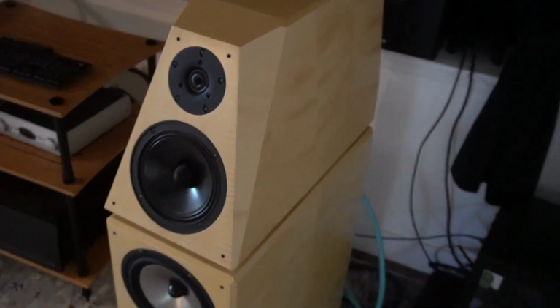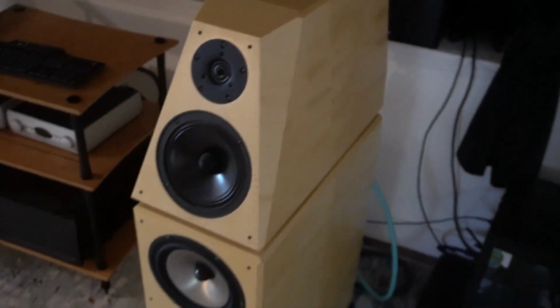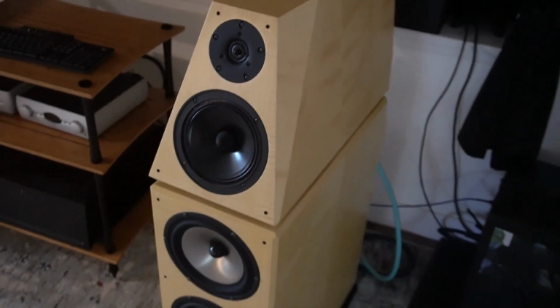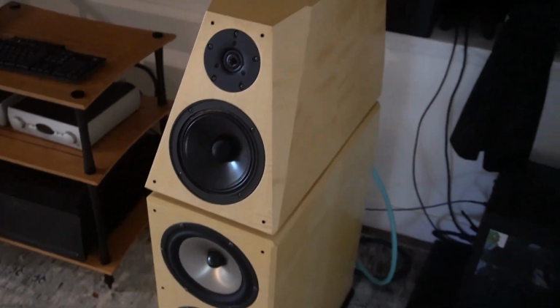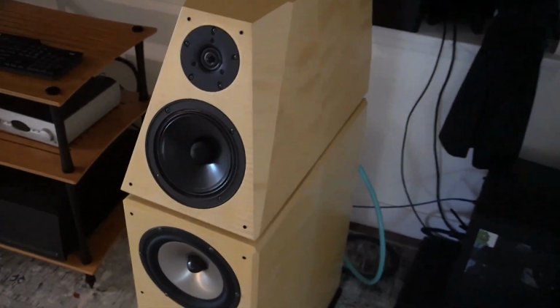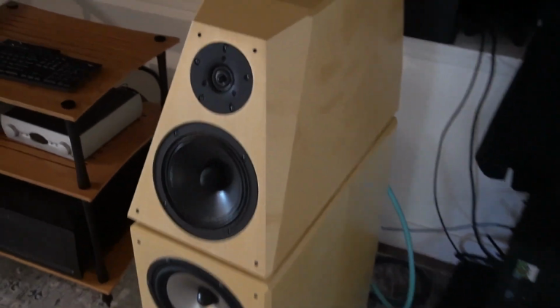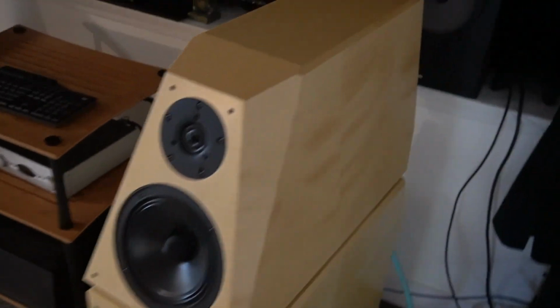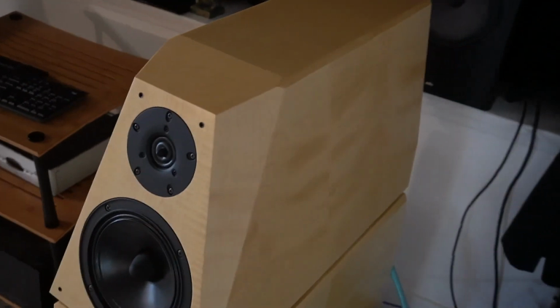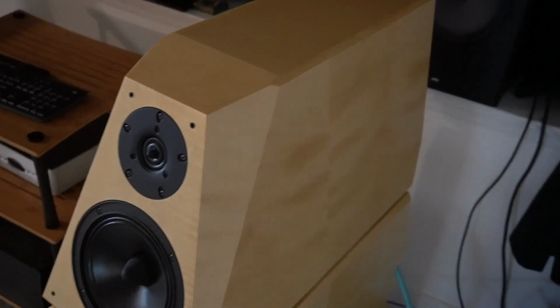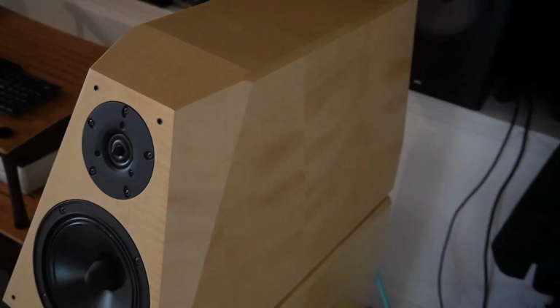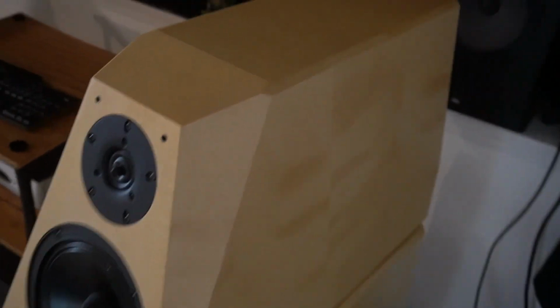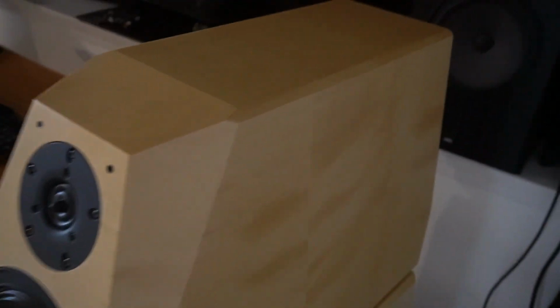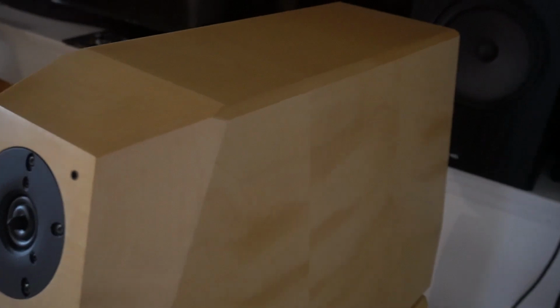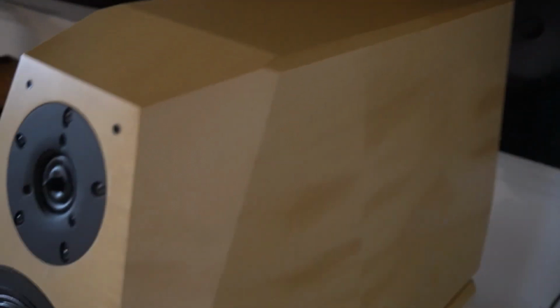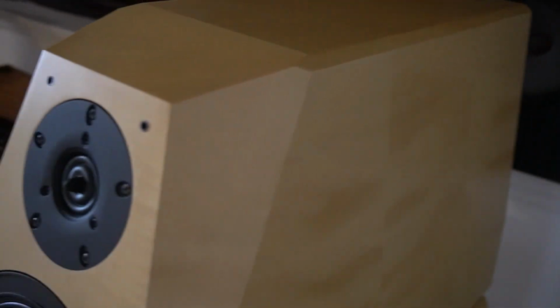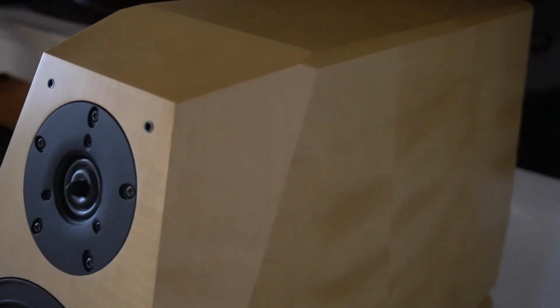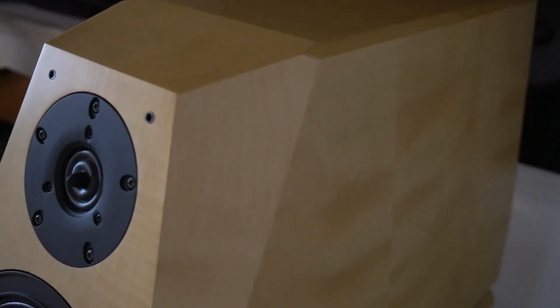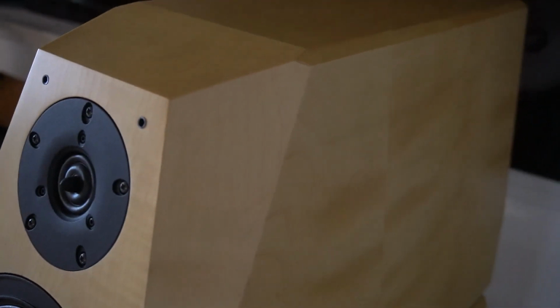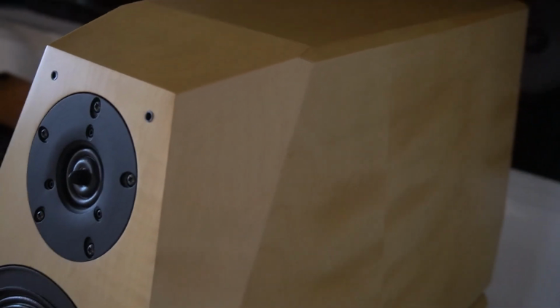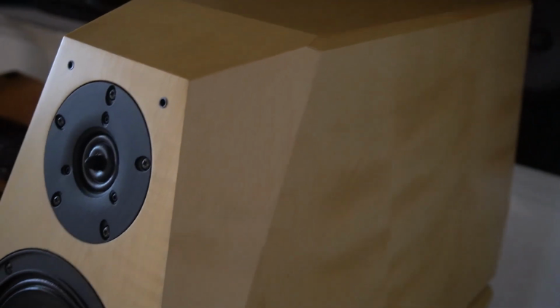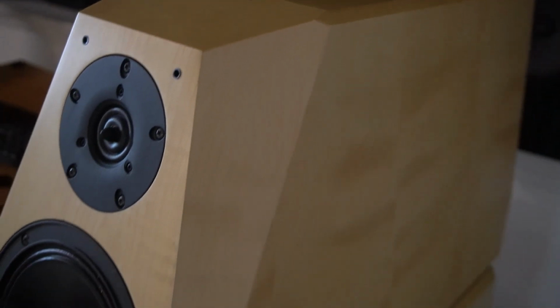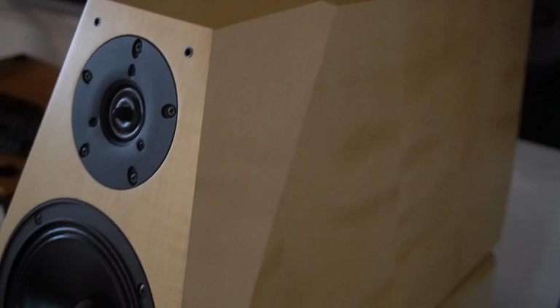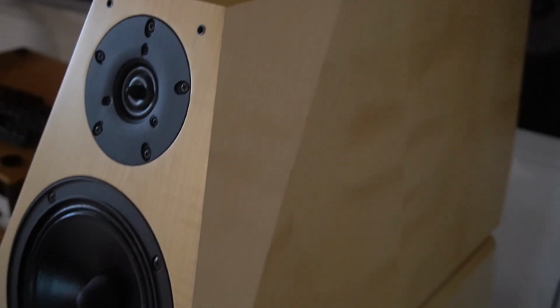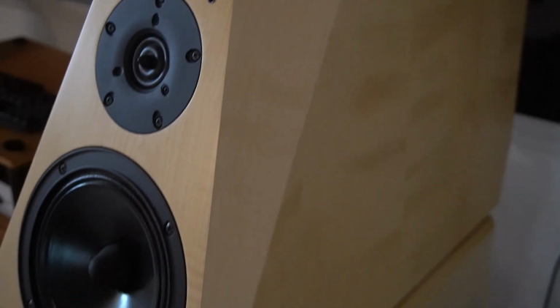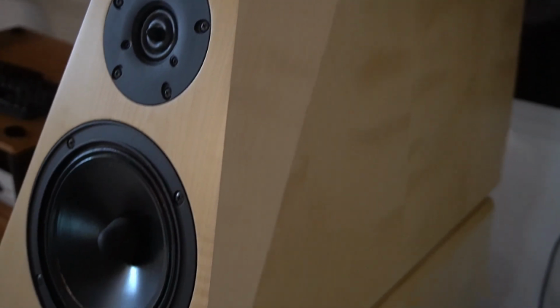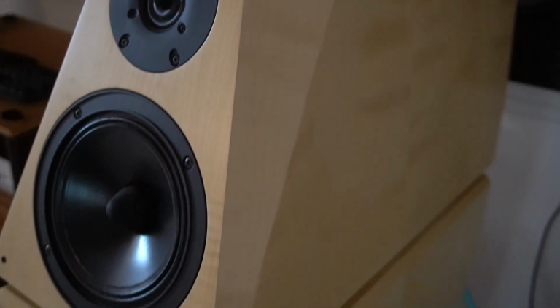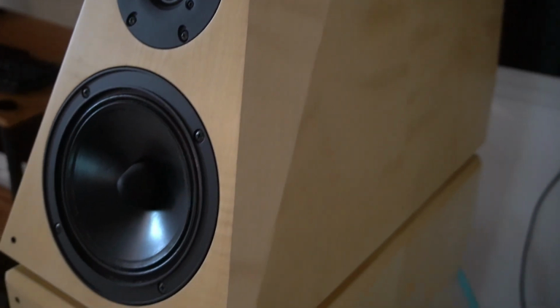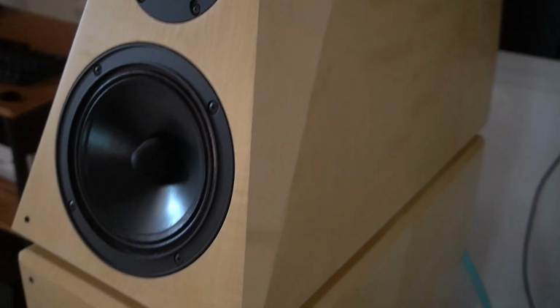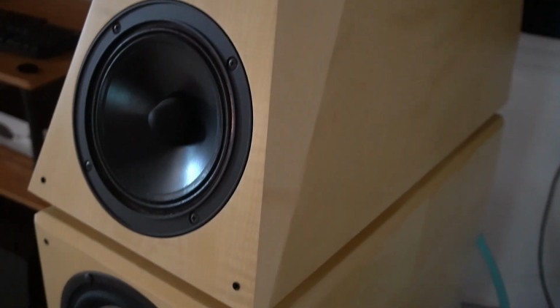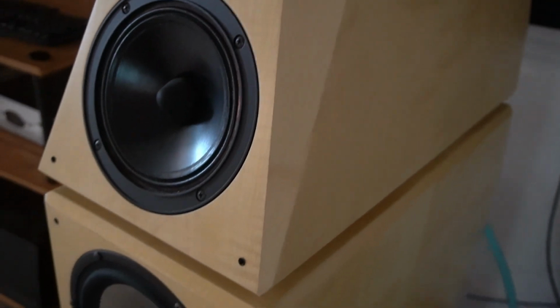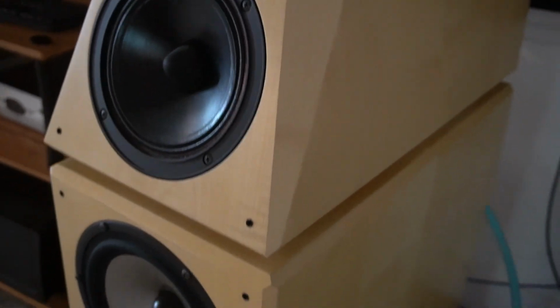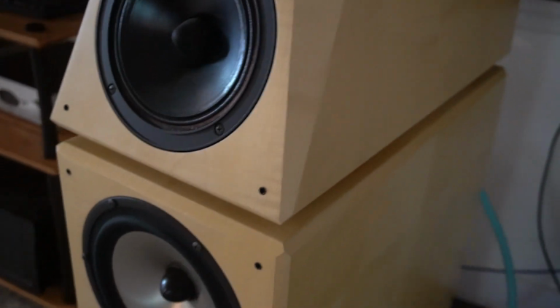I also like the angles of the speaker. It's a work of art.